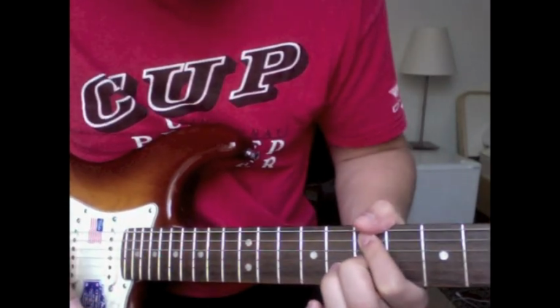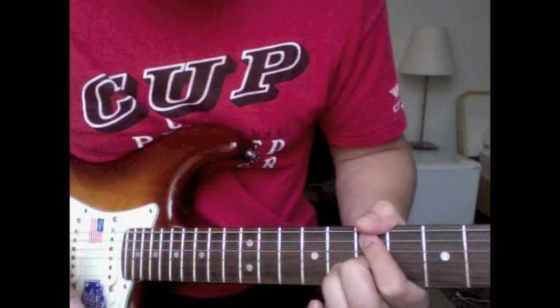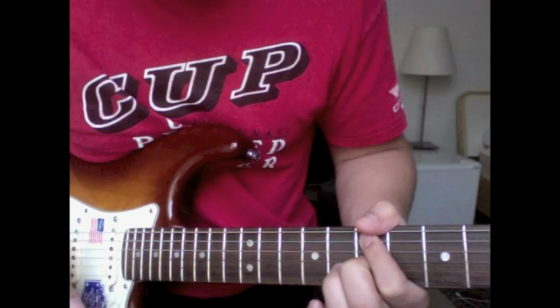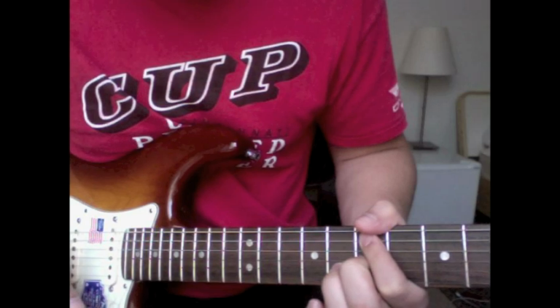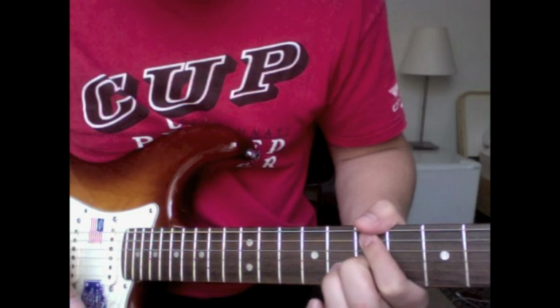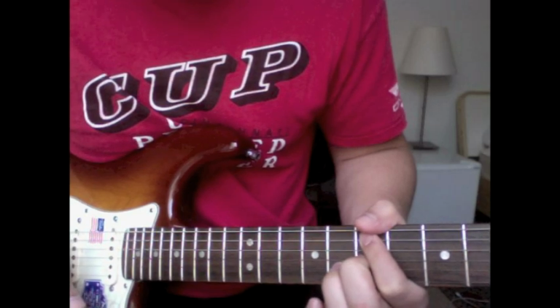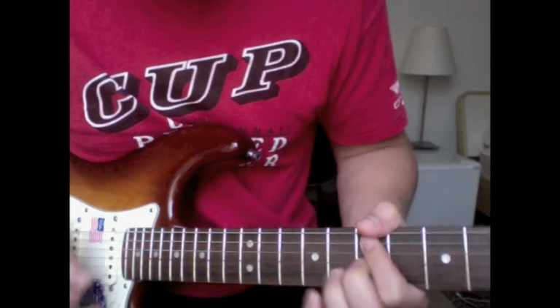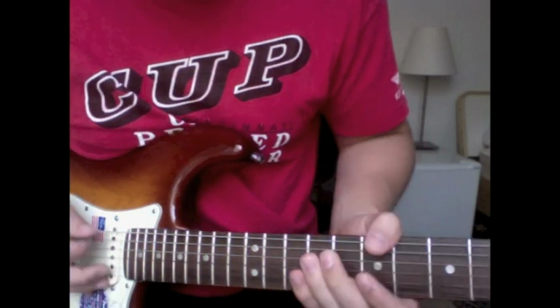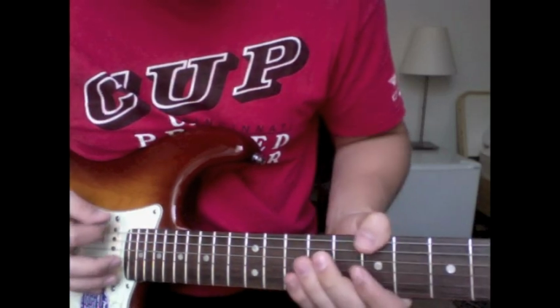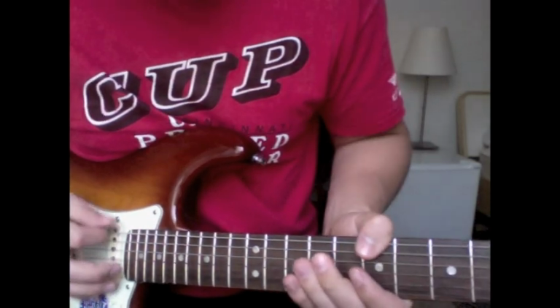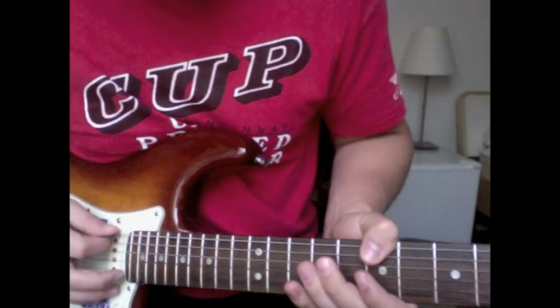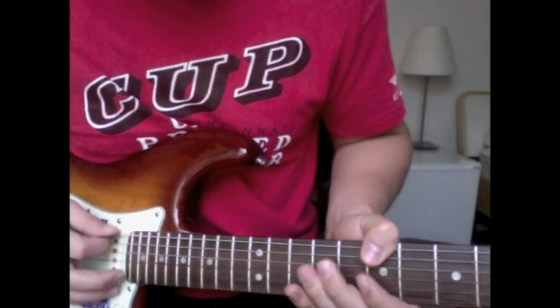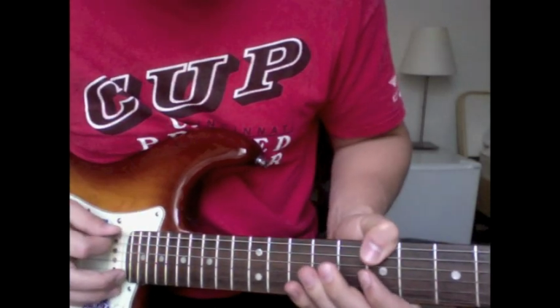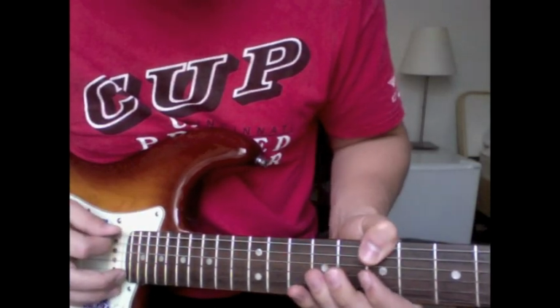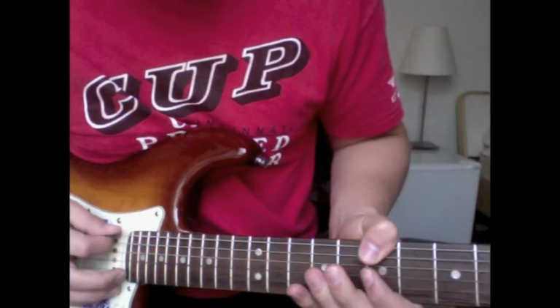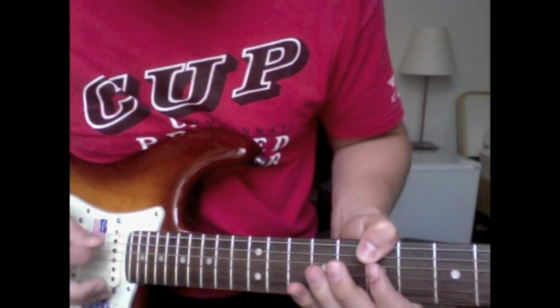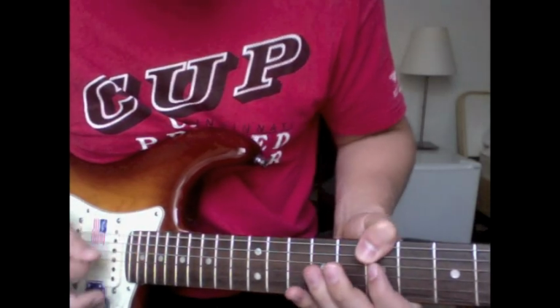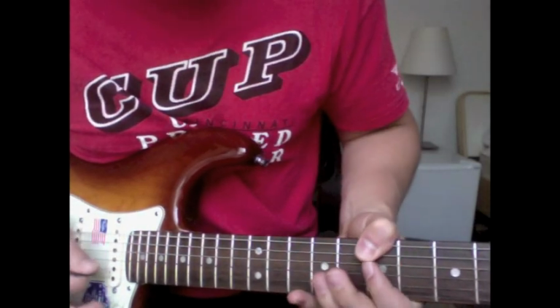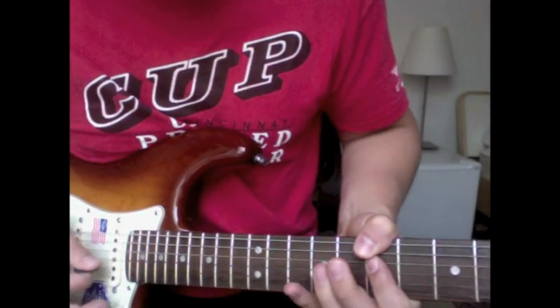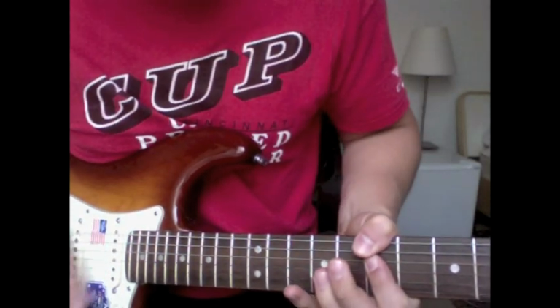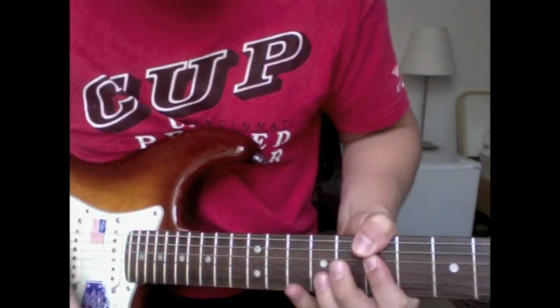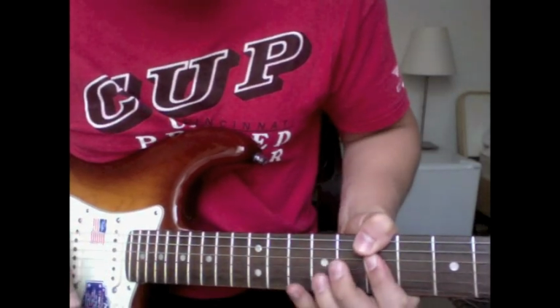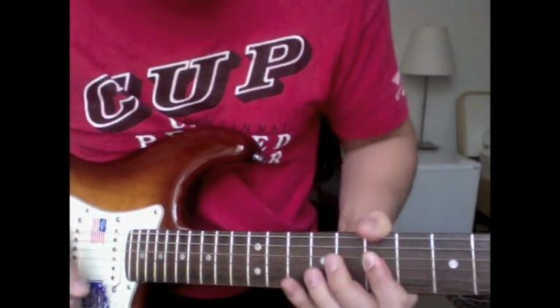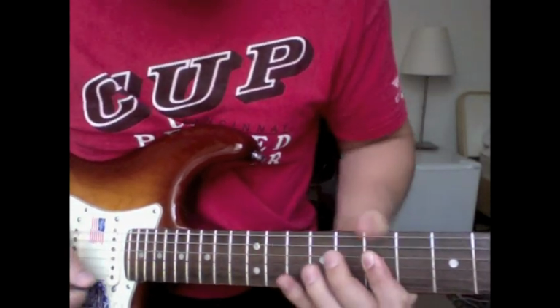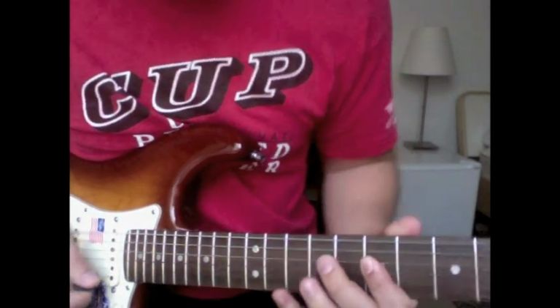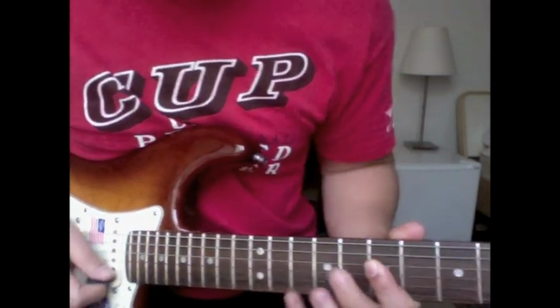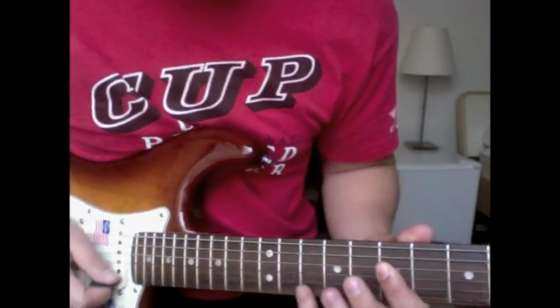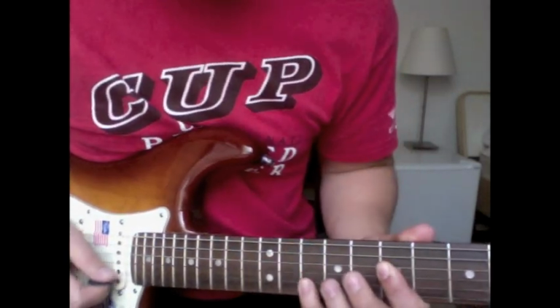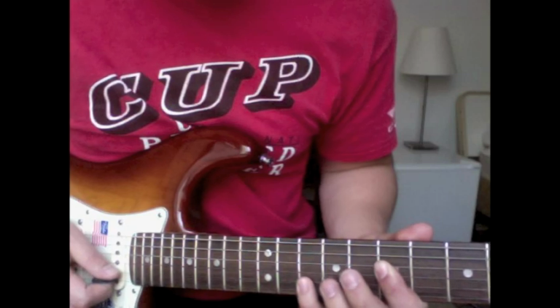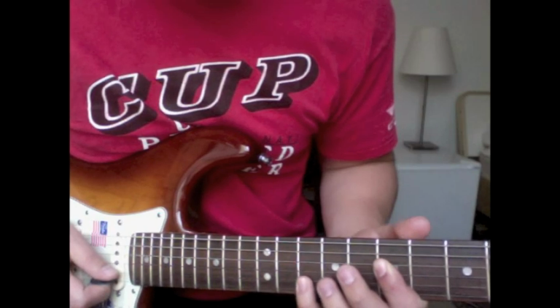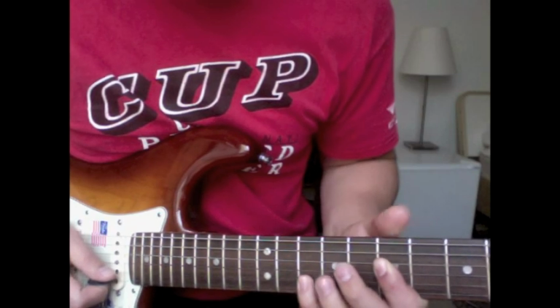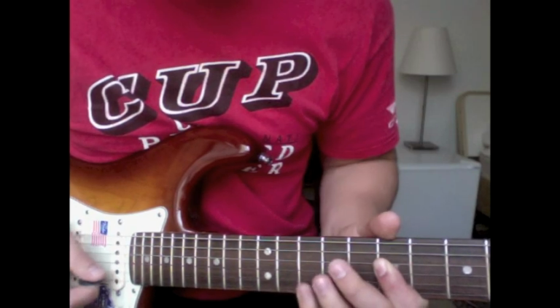Then the next one — thumb over the top again, and then we're going to hammer on up to the ten.